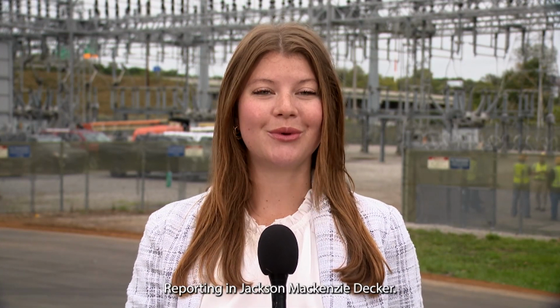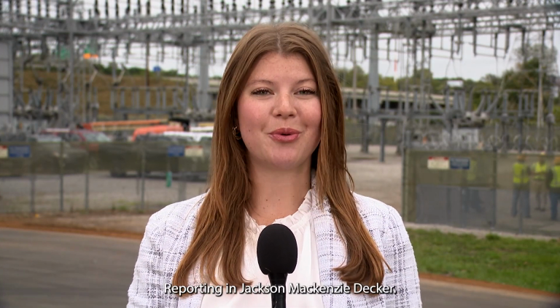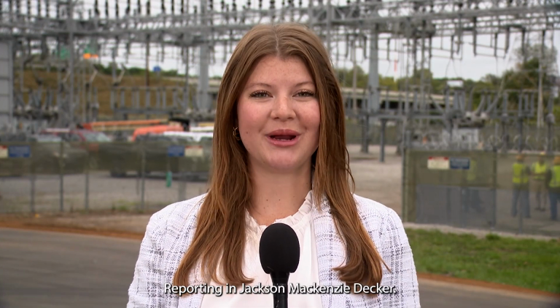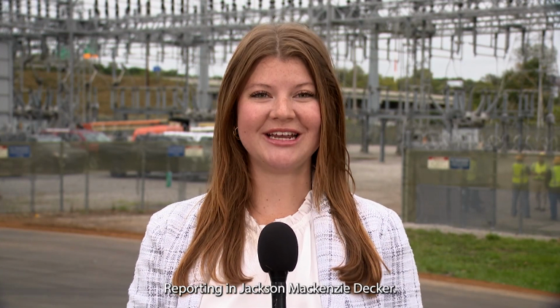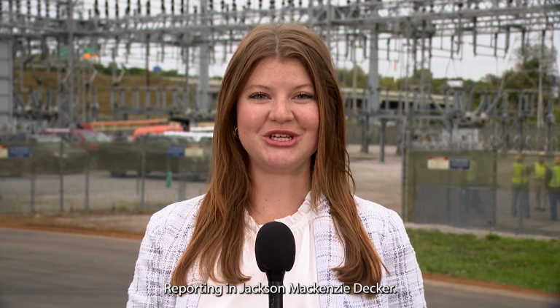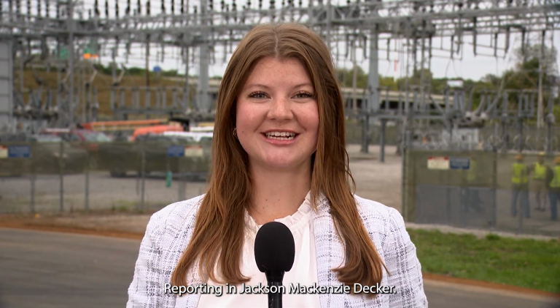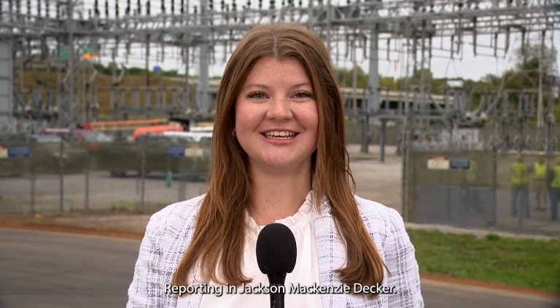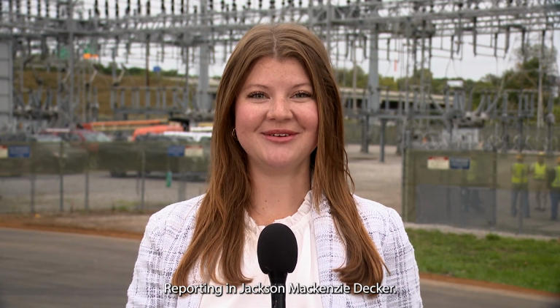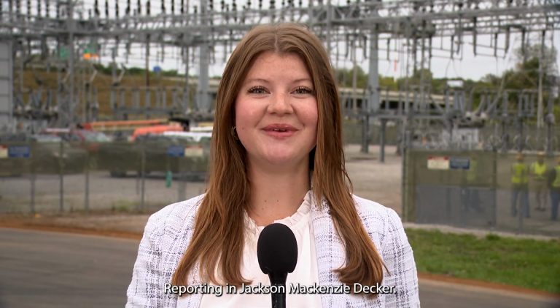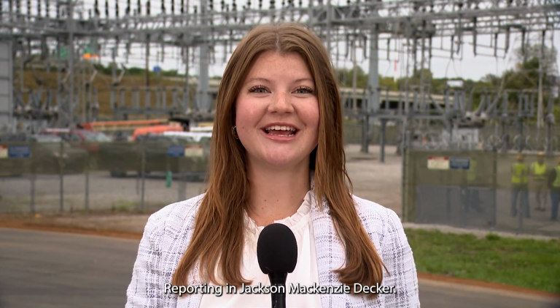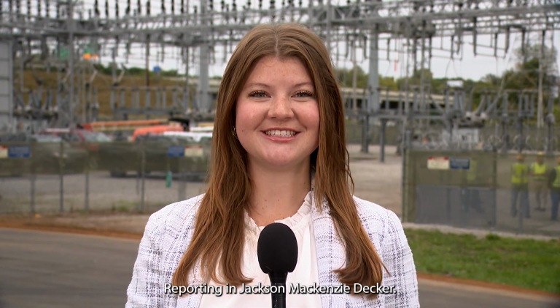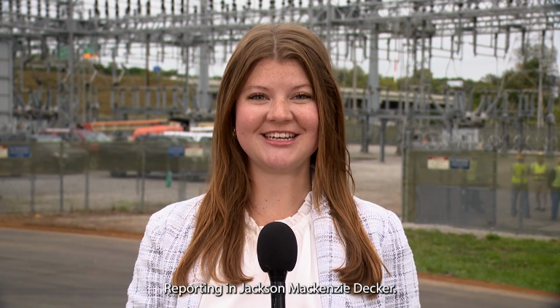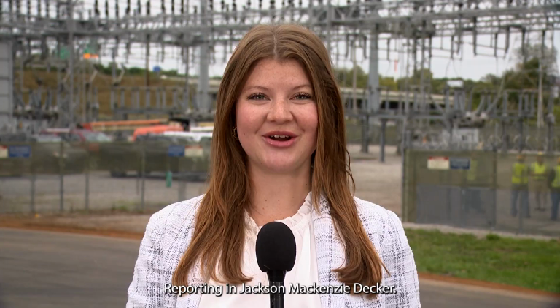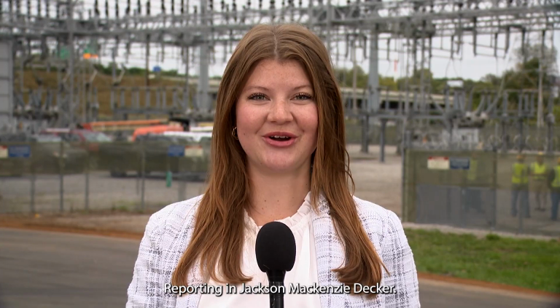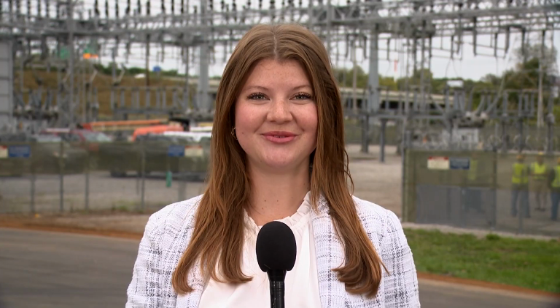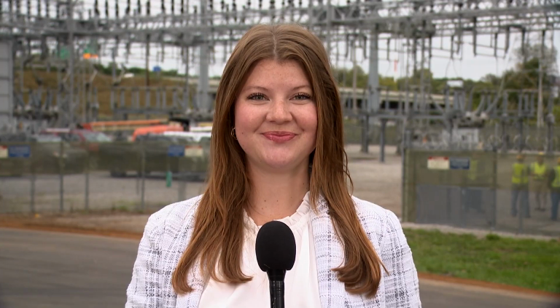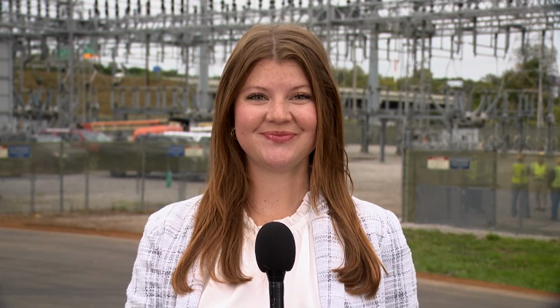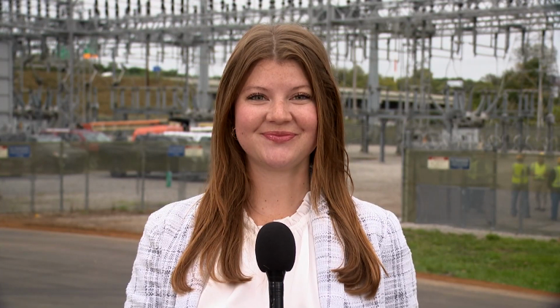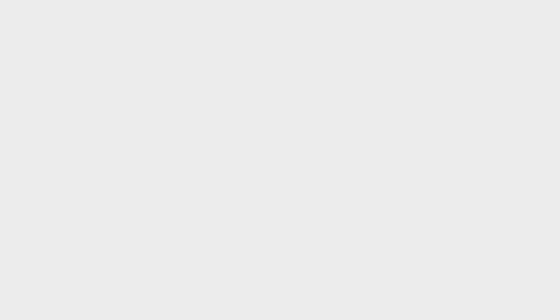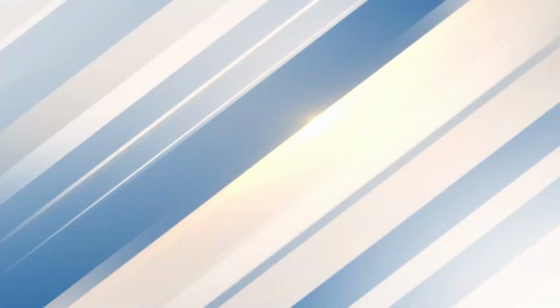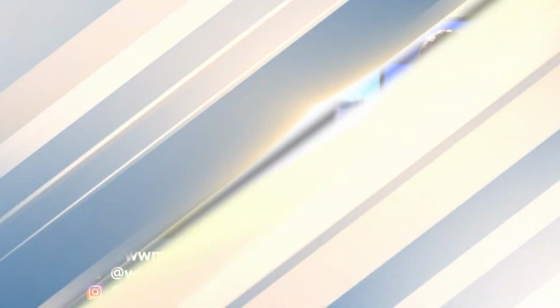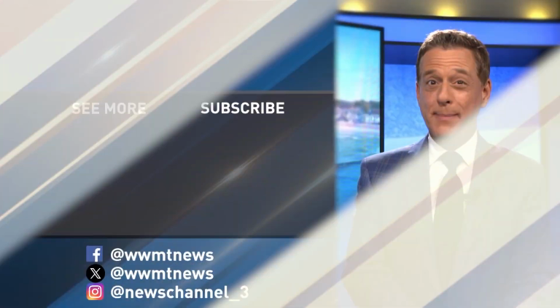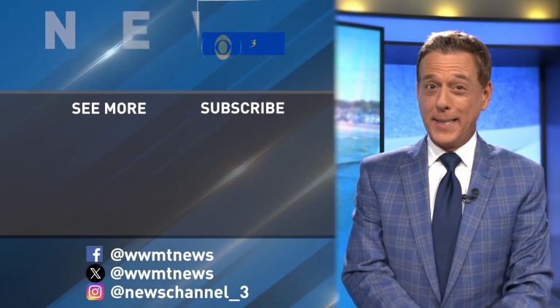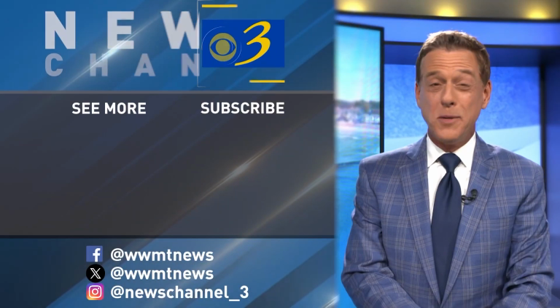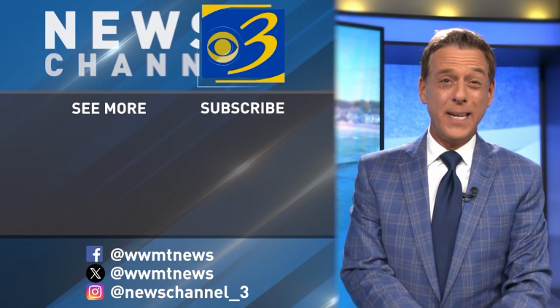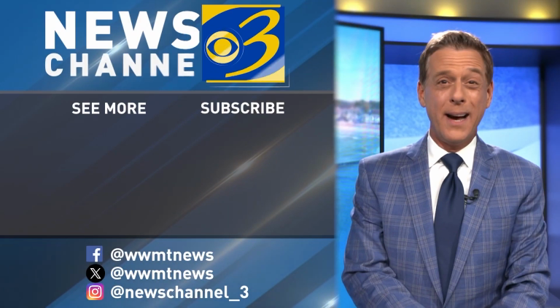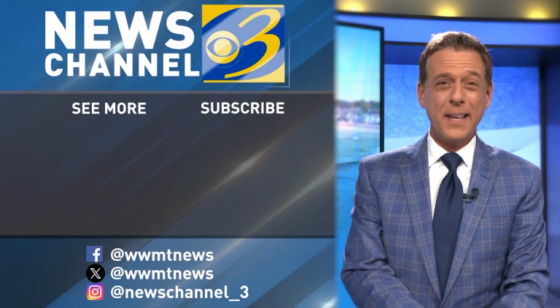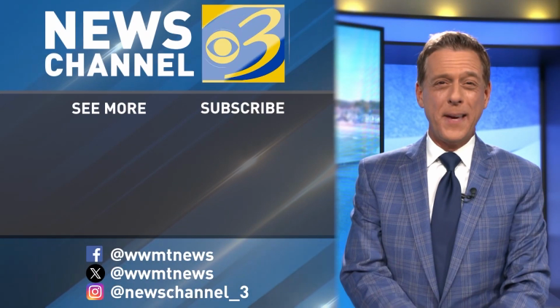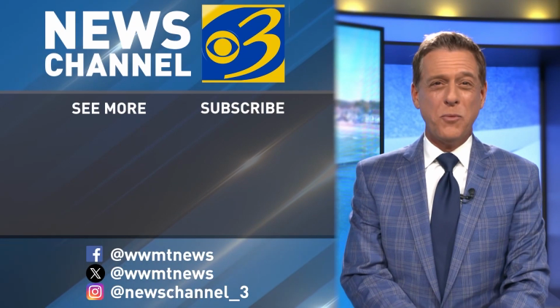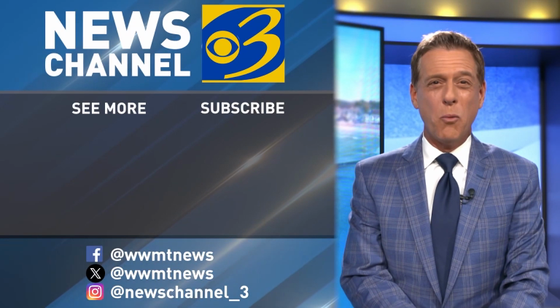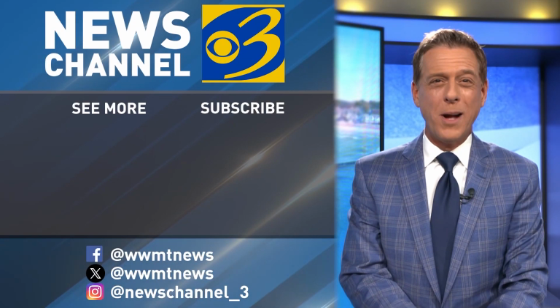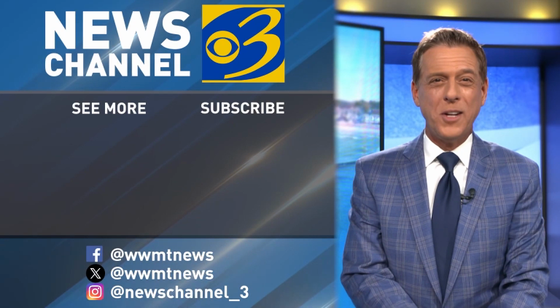Reporting in Jackson, Mackenzie Decker. I'm Andy Dimigniani. Thanks for watching.